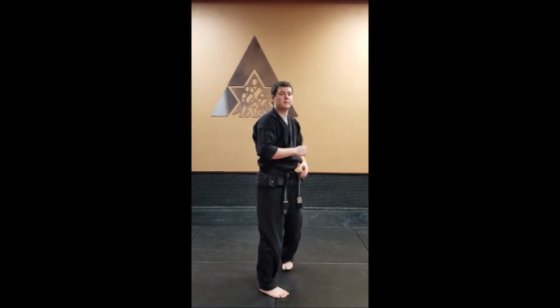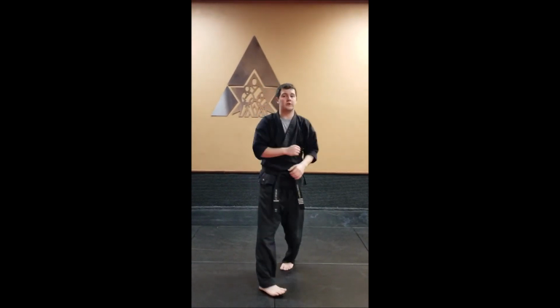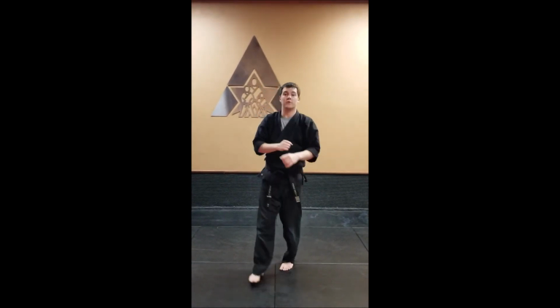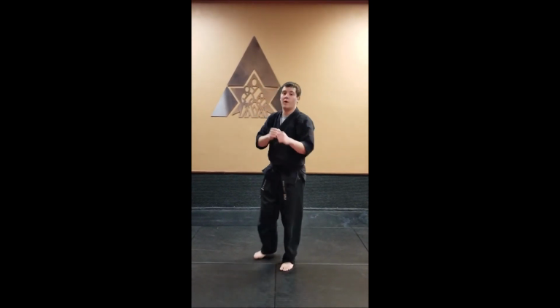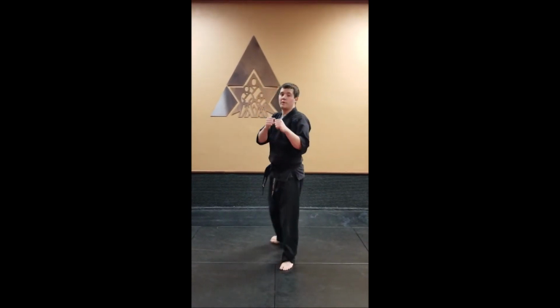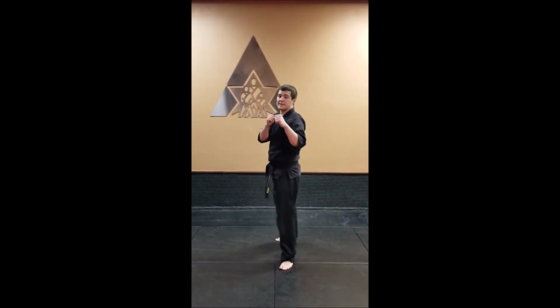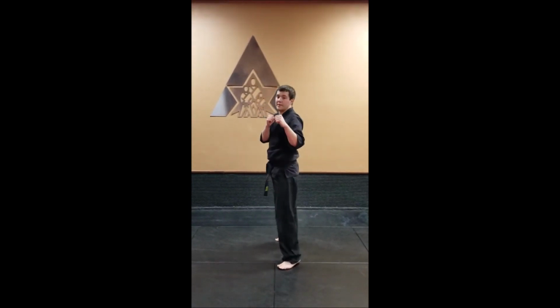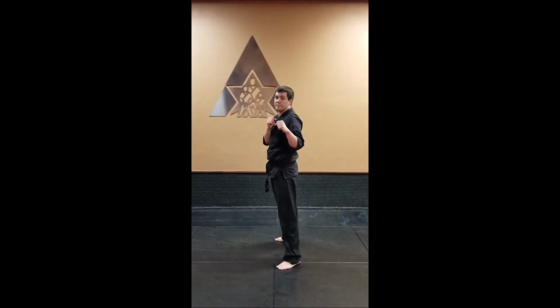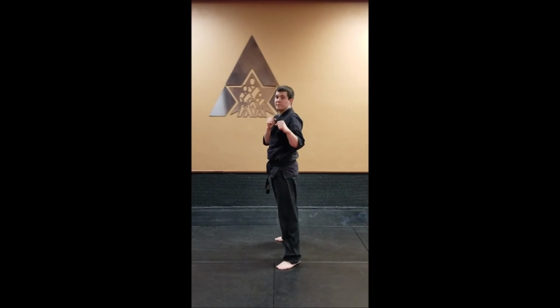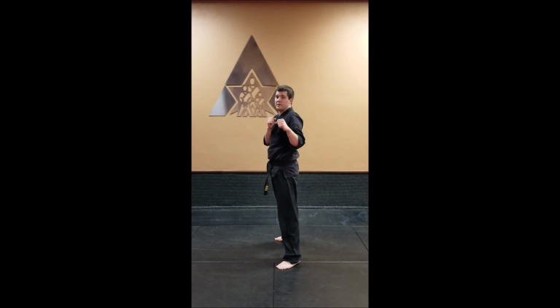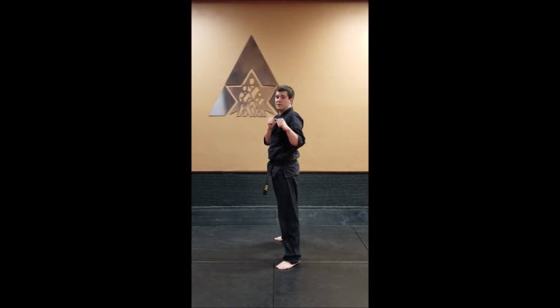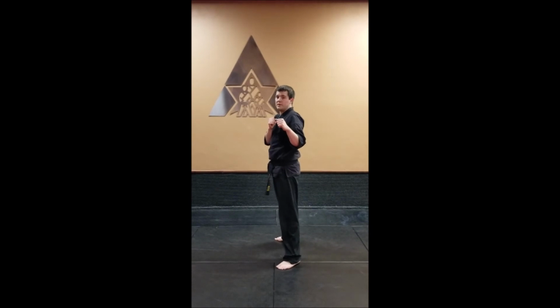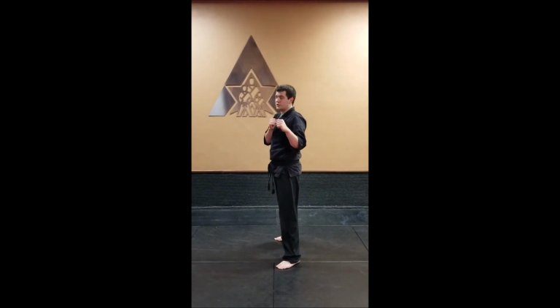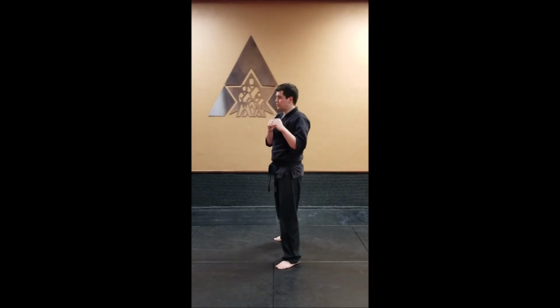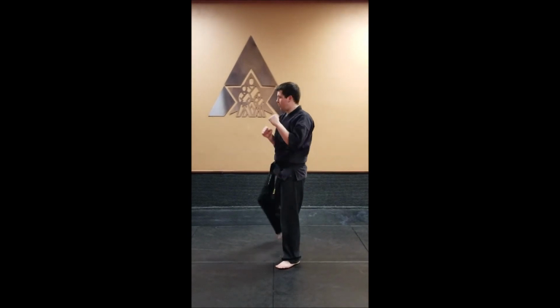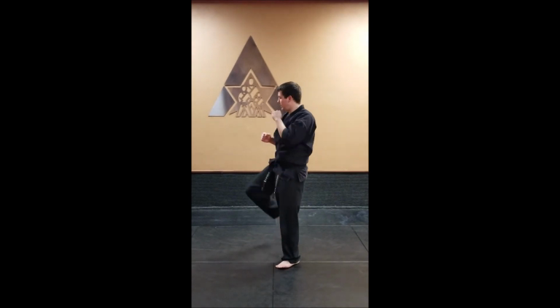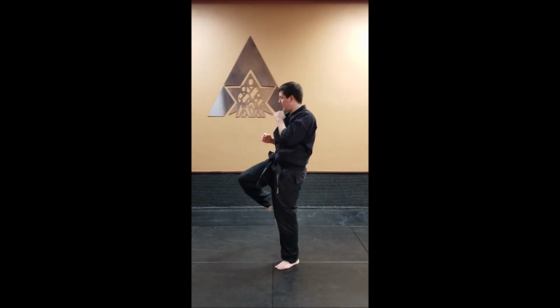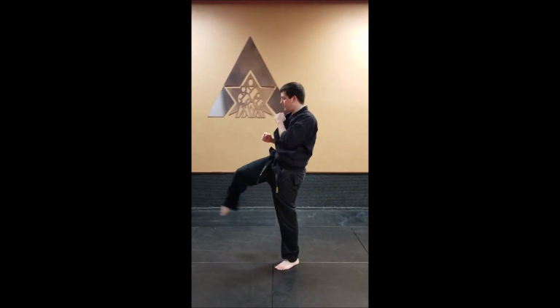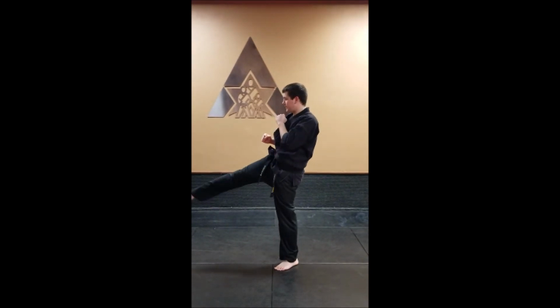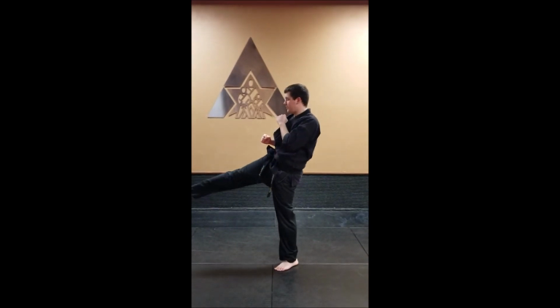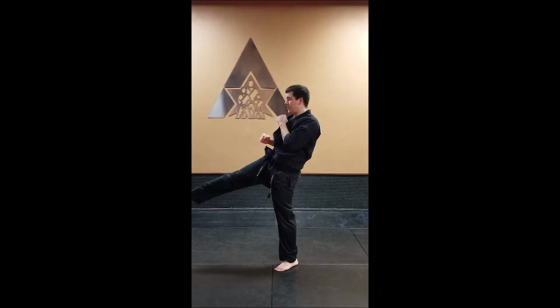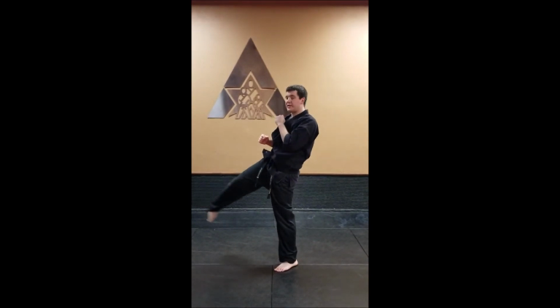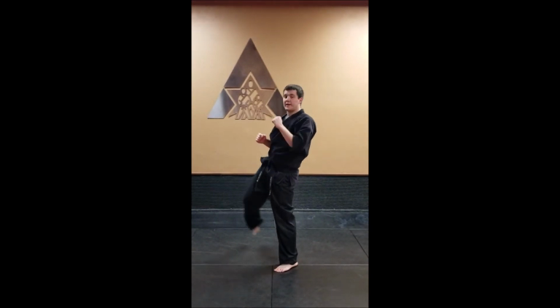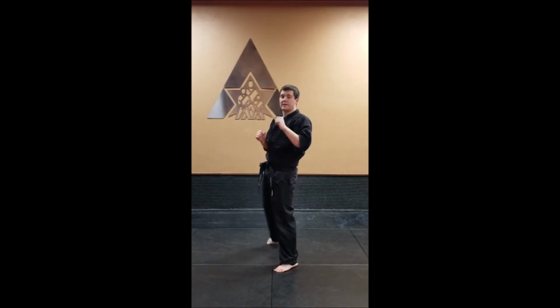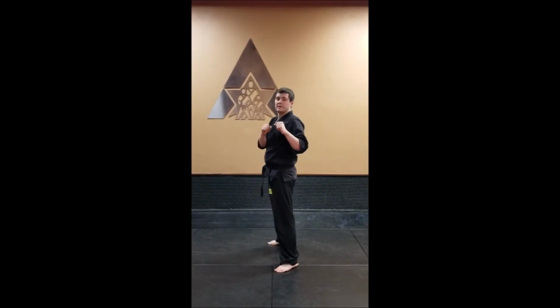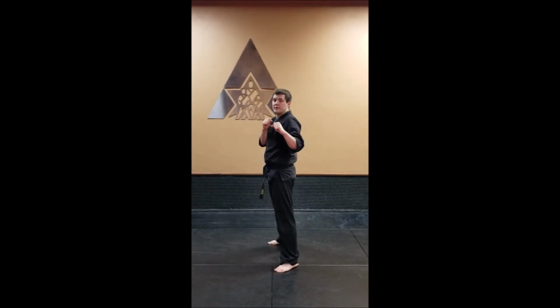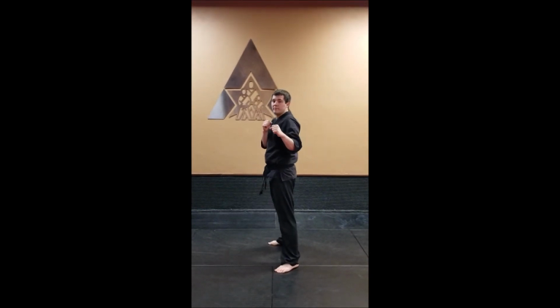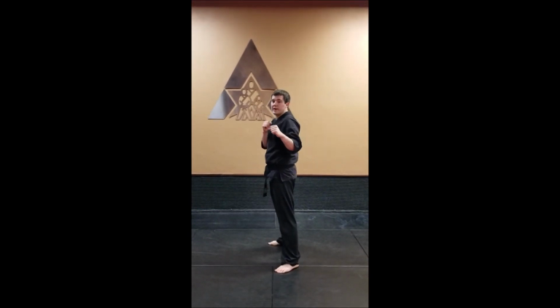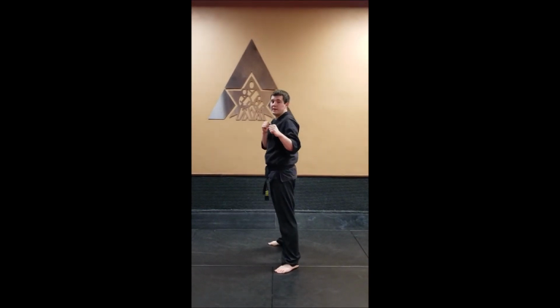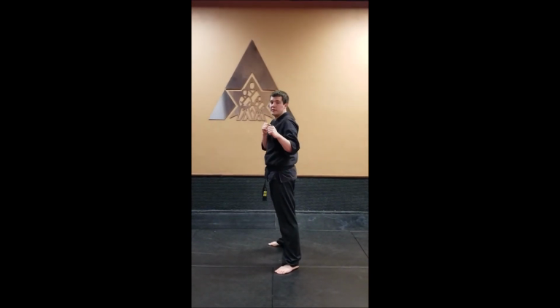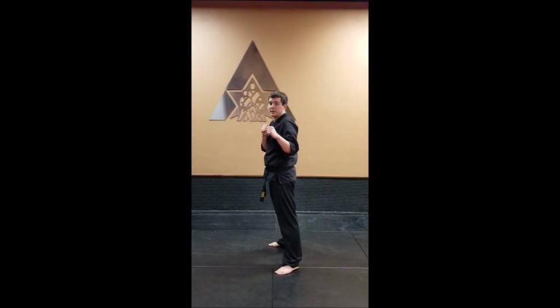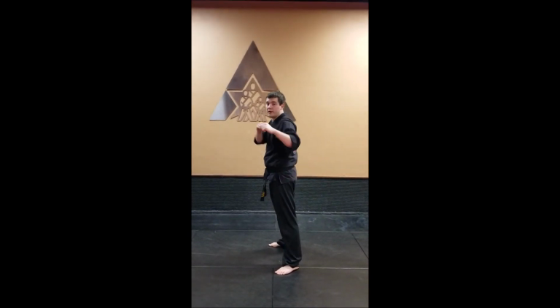We're going to do it one more time. Toes pointed out for that round kick. Ready, go.